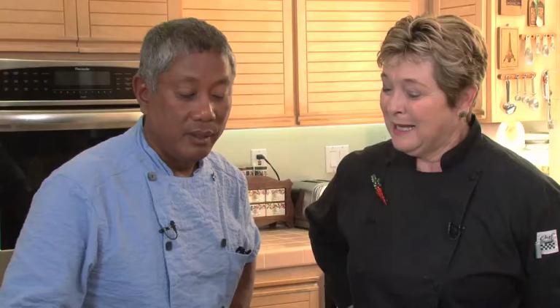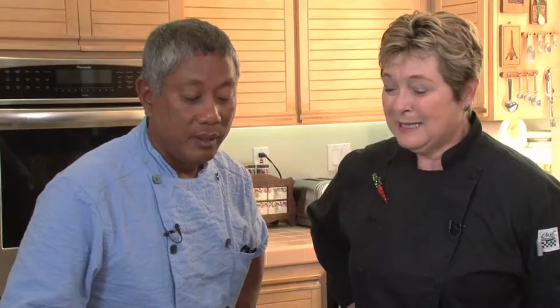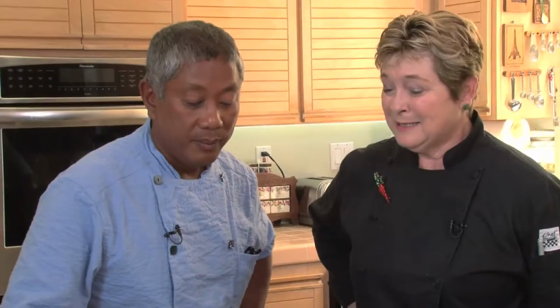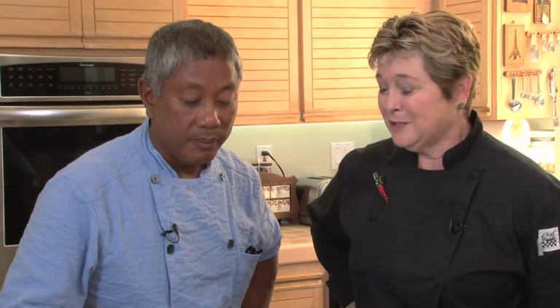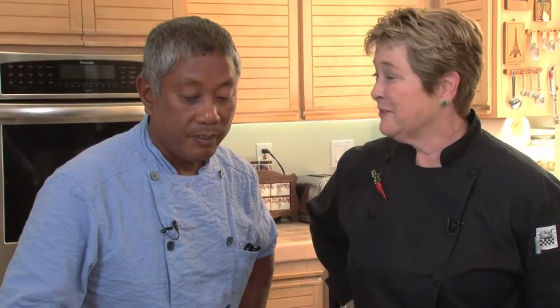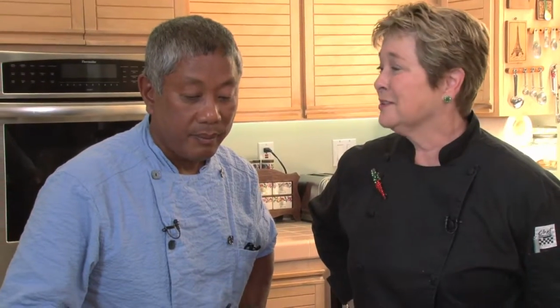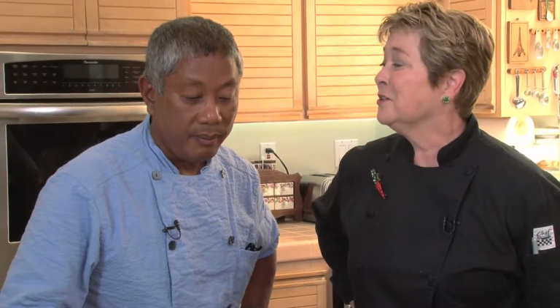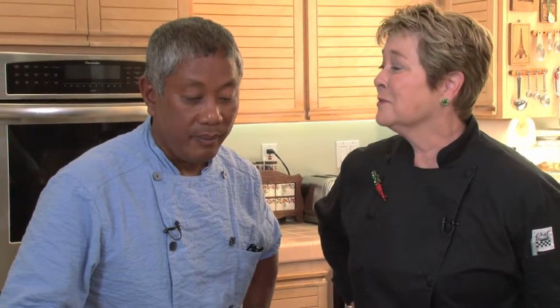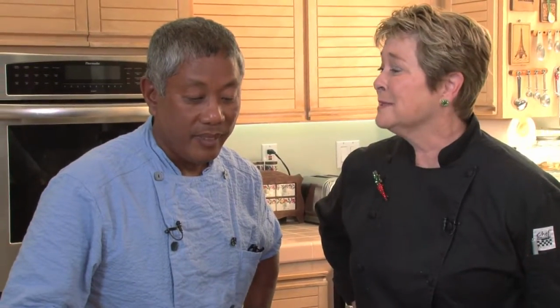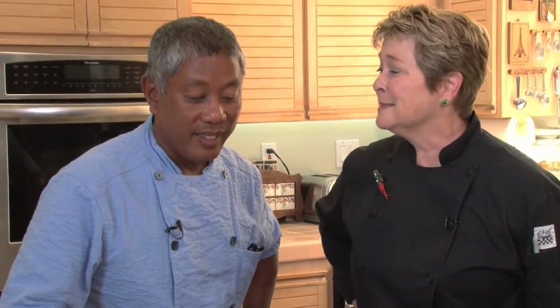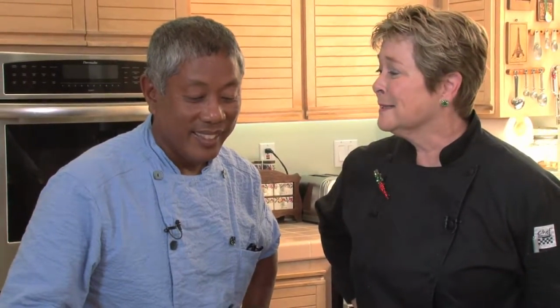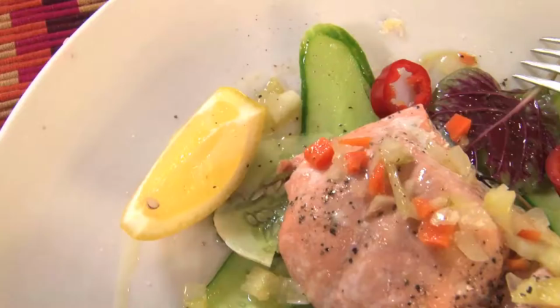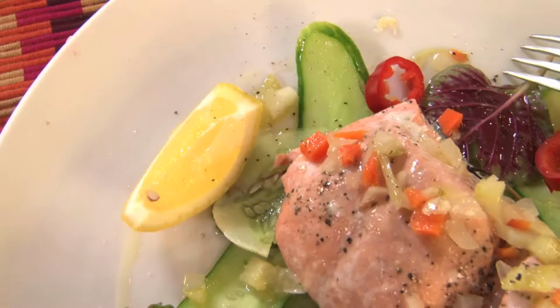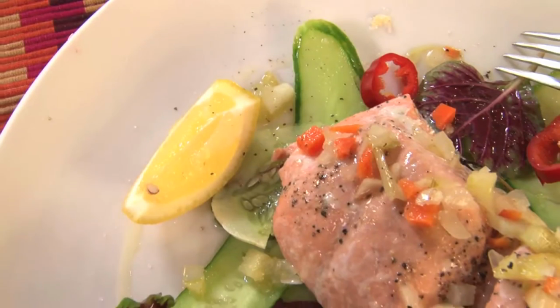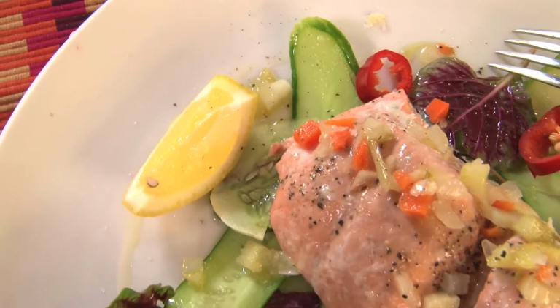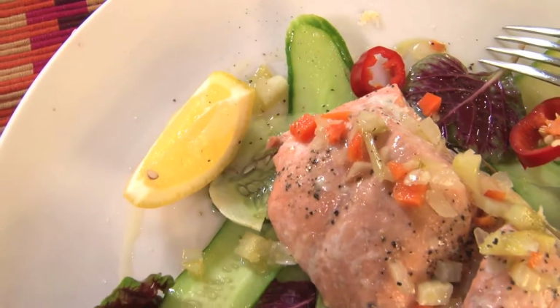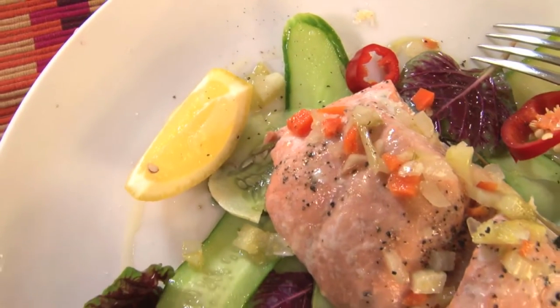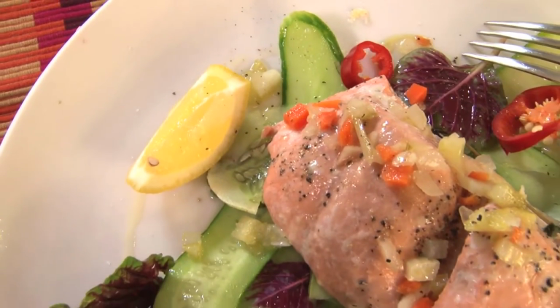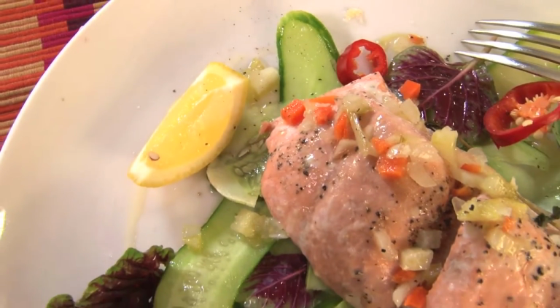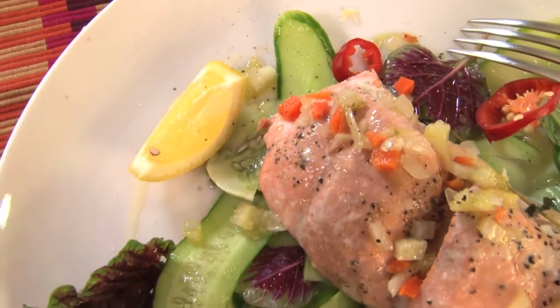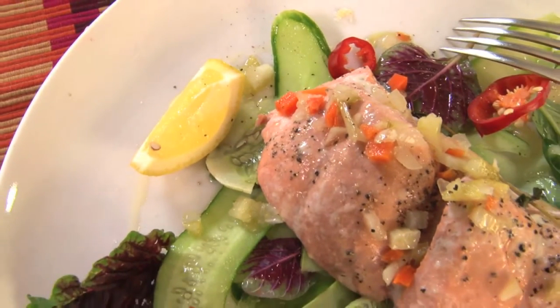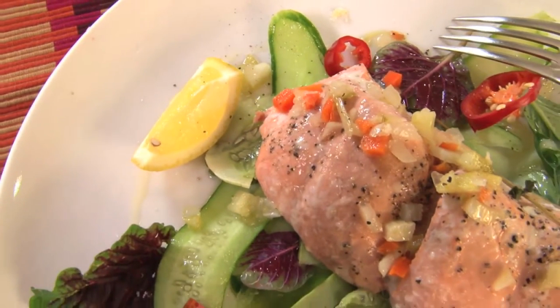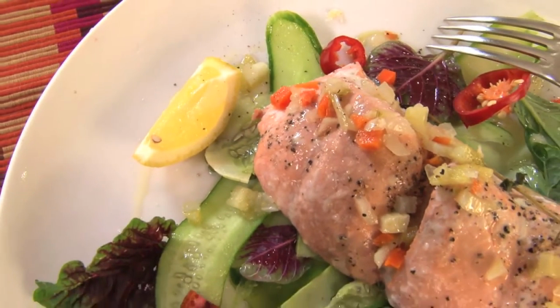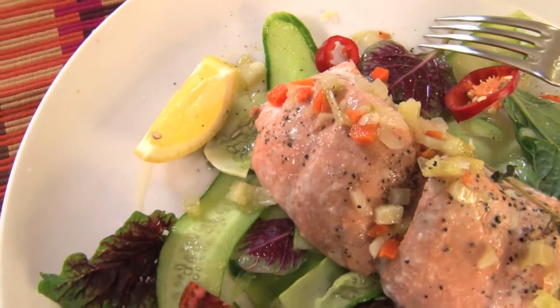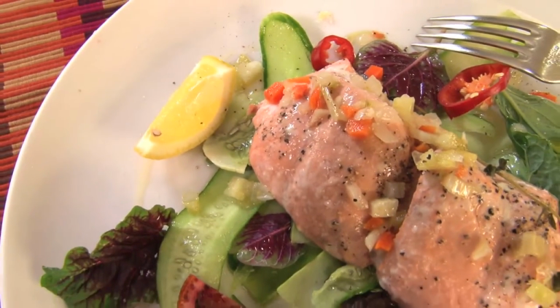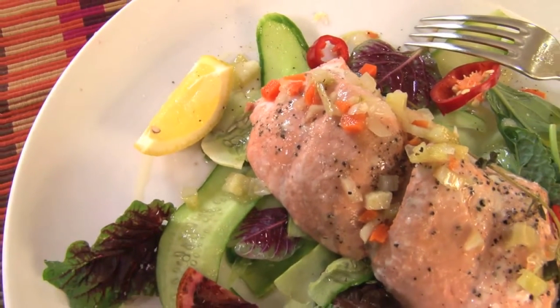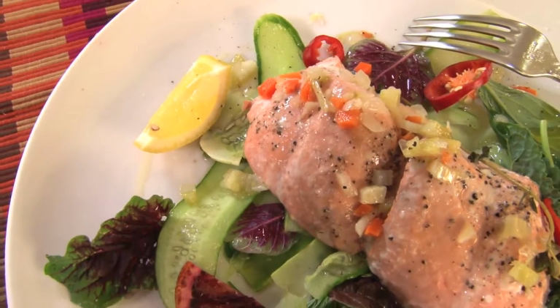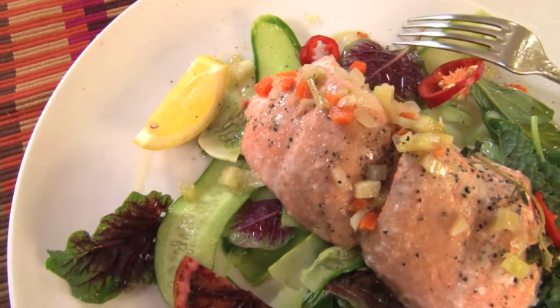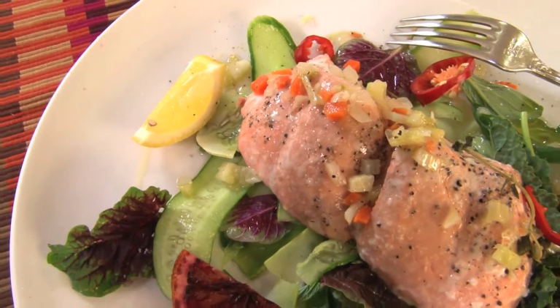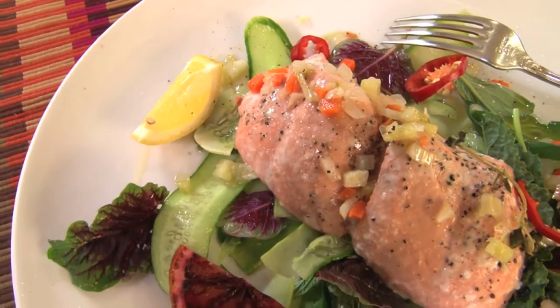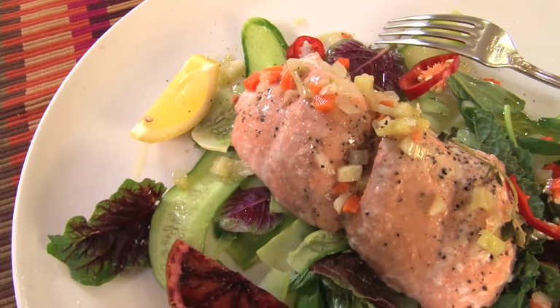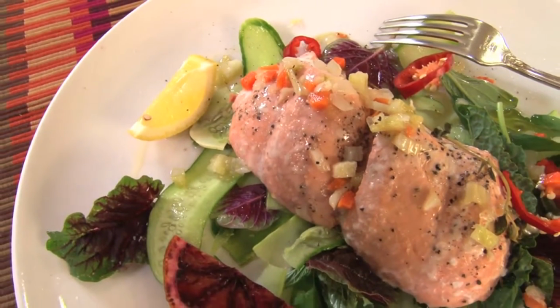I can tell you, Chef, I can hardly wait to dig in. Thank you so much. You're welcome. It's always such a pleasure to see you. It's nice to be here. Thank you.